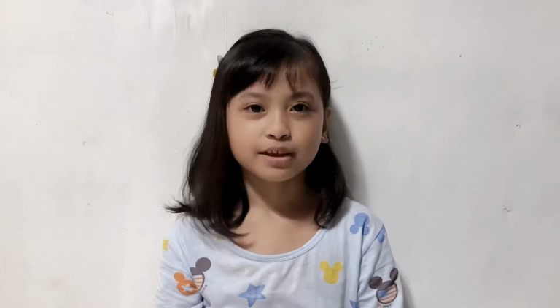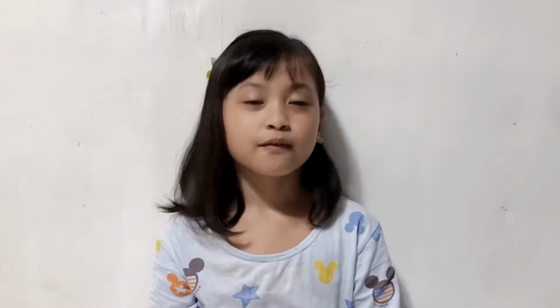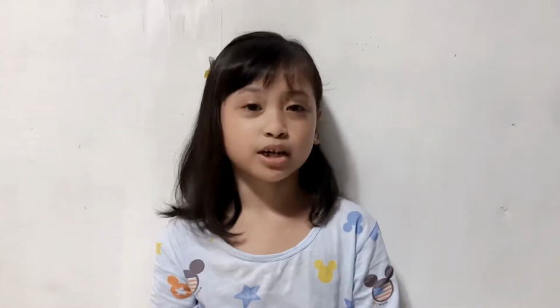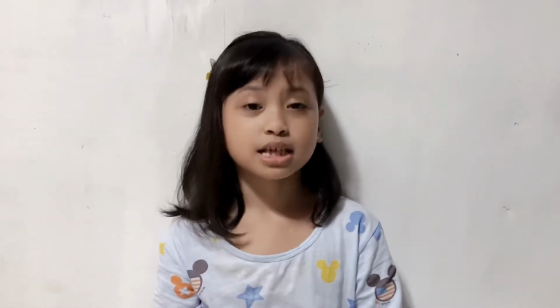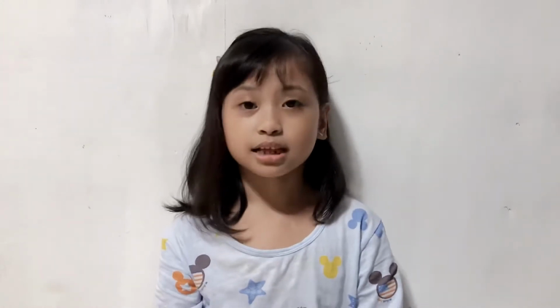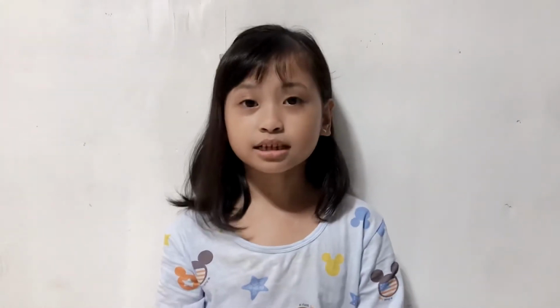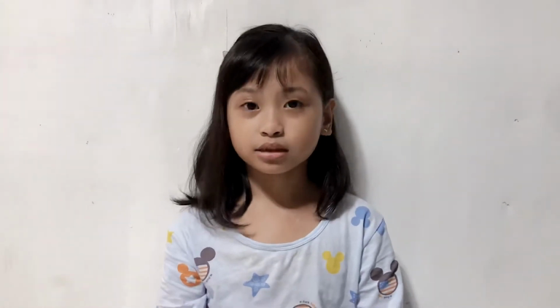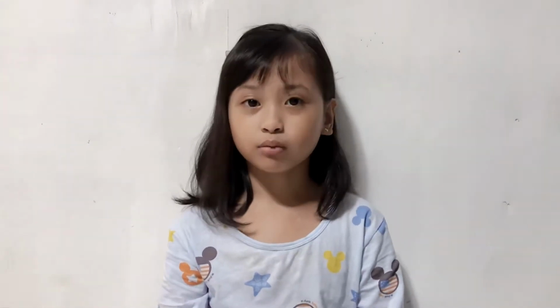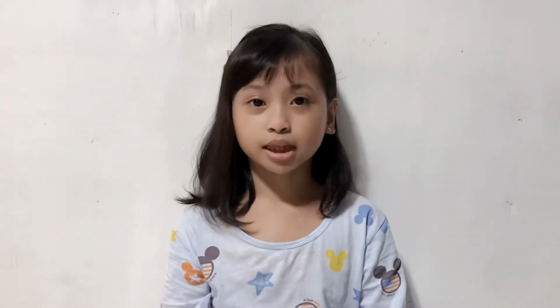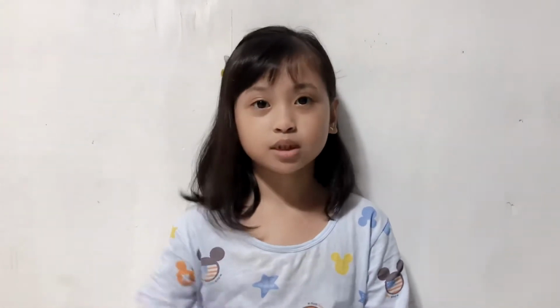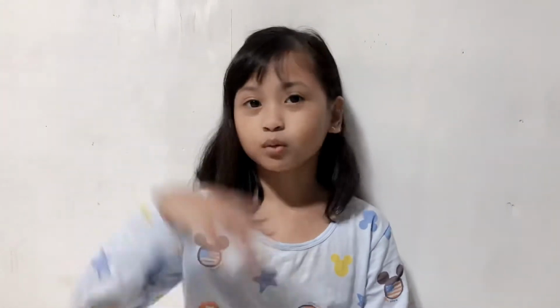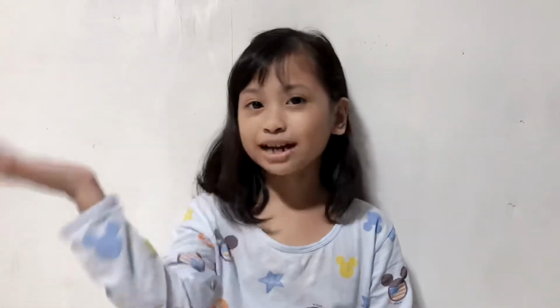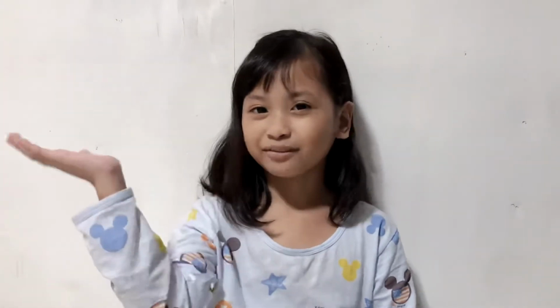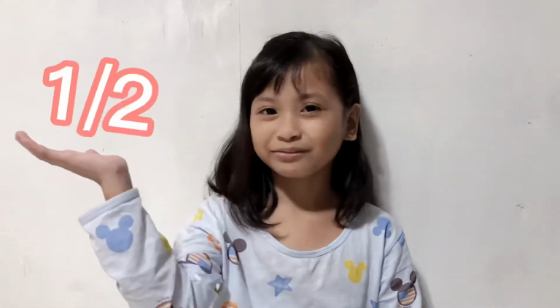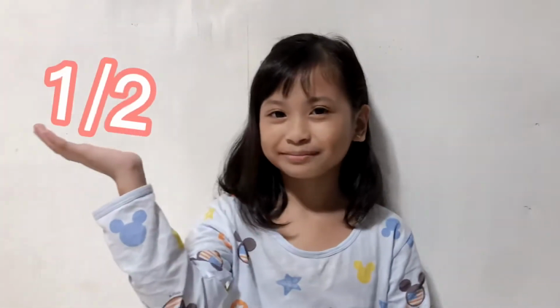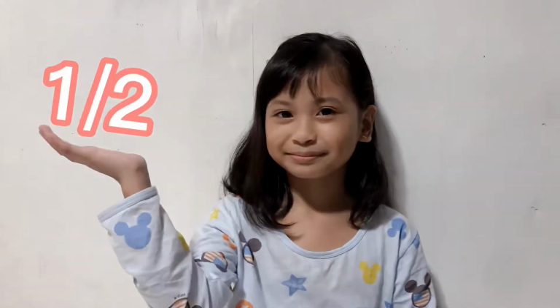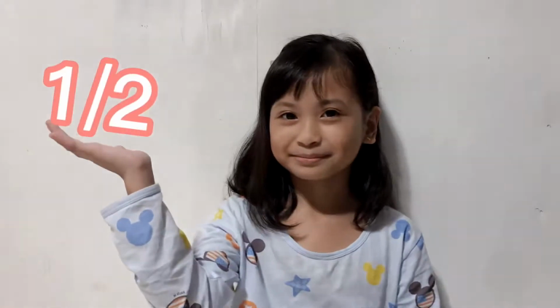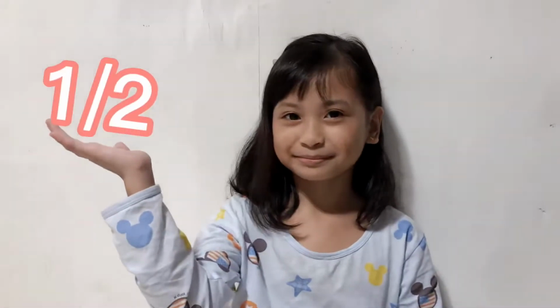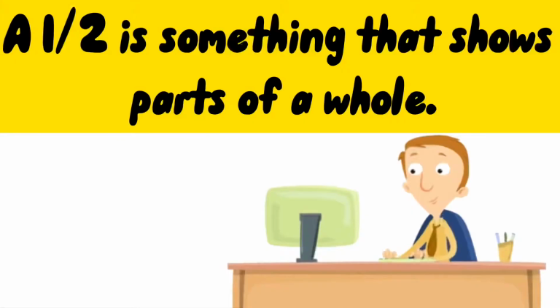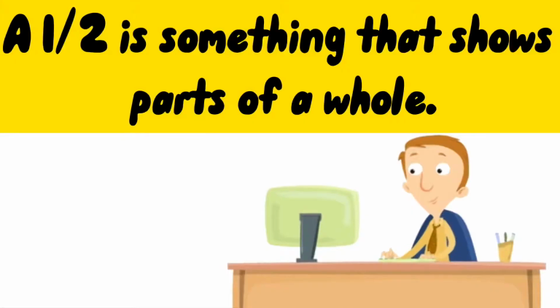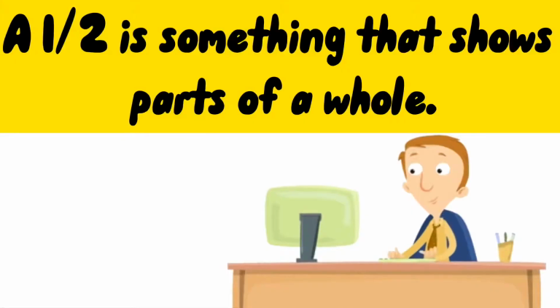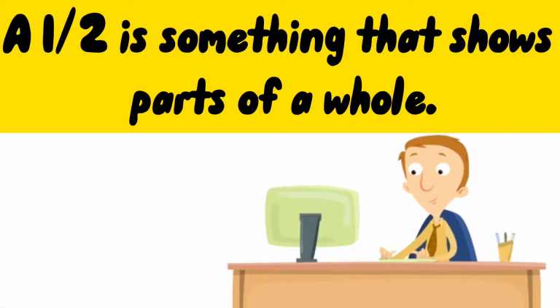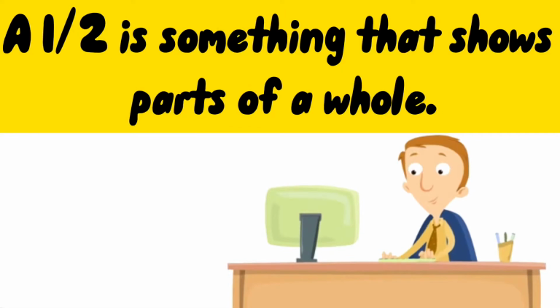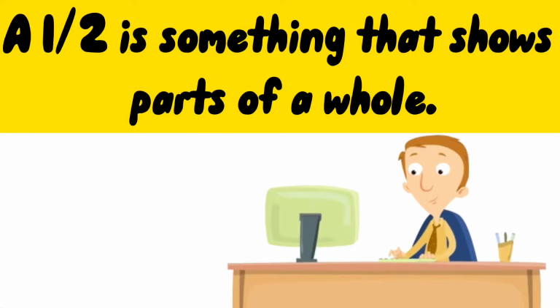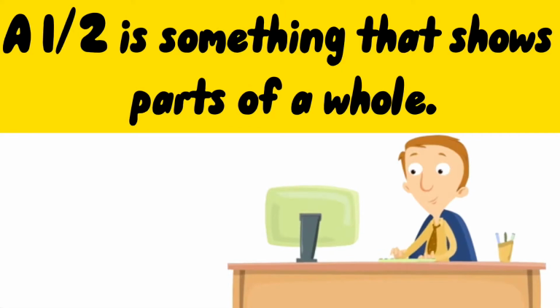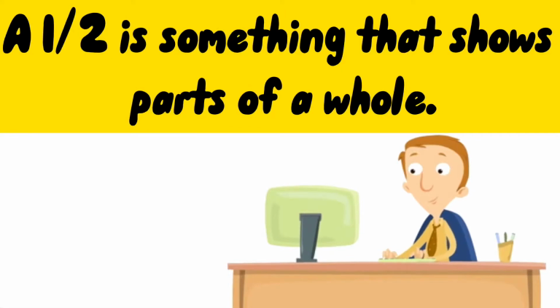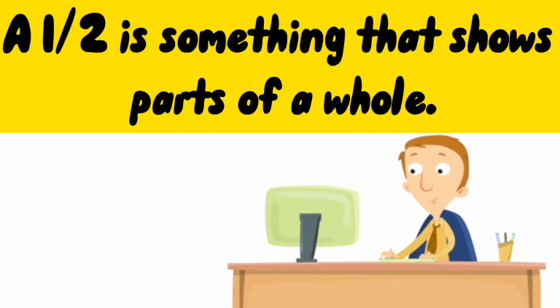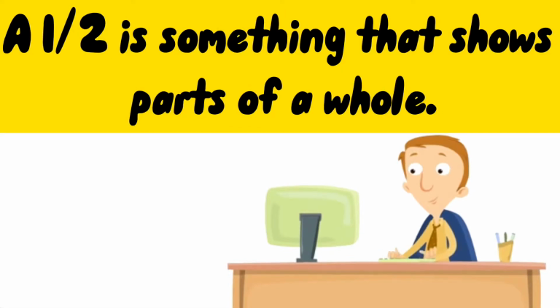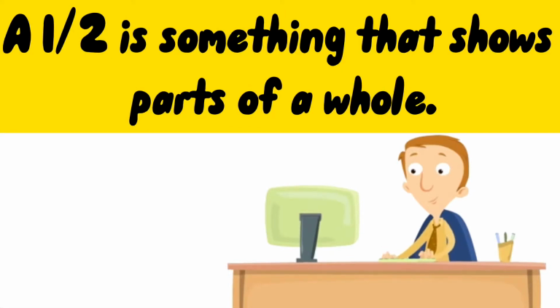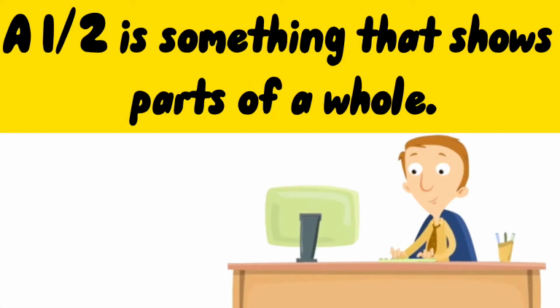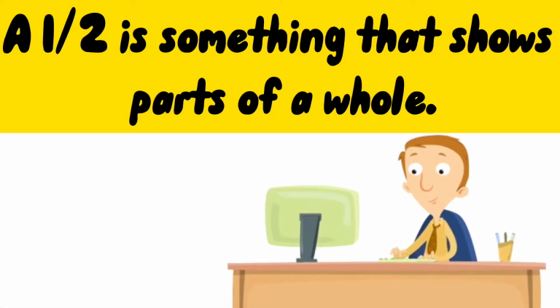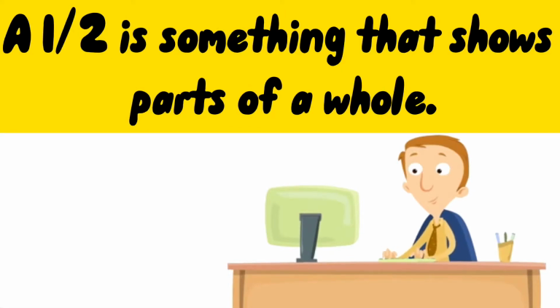First, let us know what is one half. One half is something that shows parts of a whole.